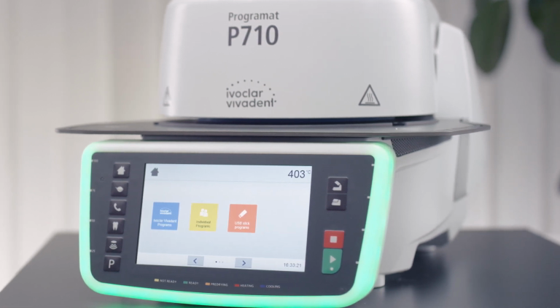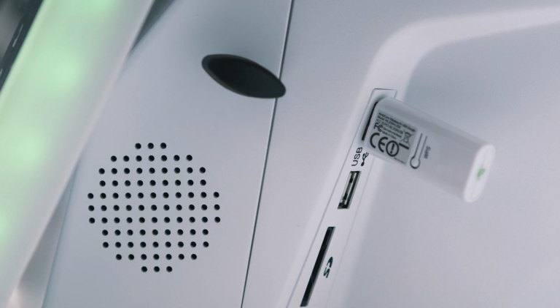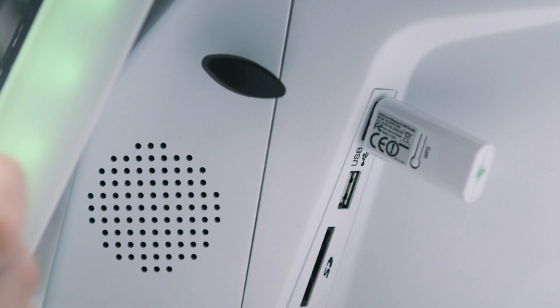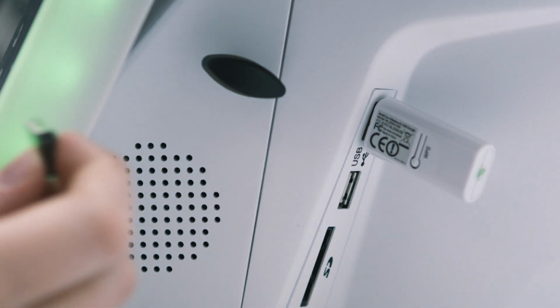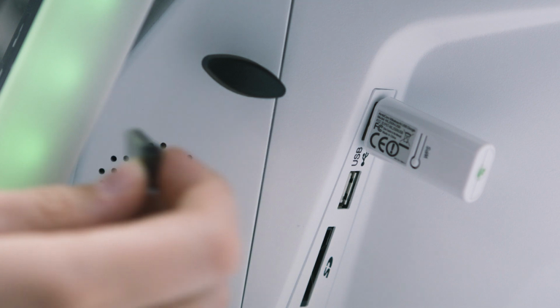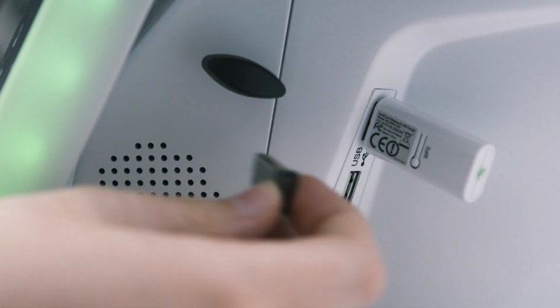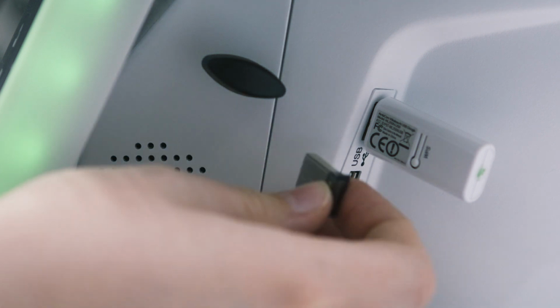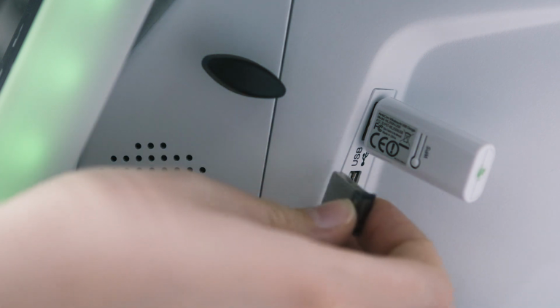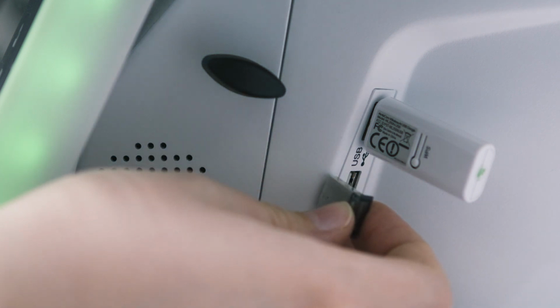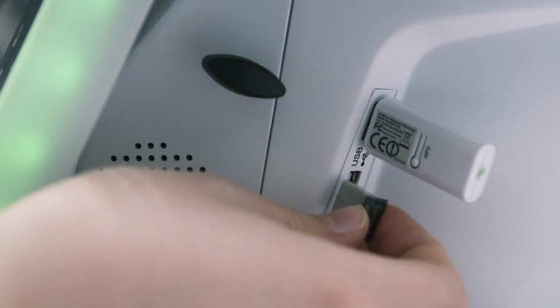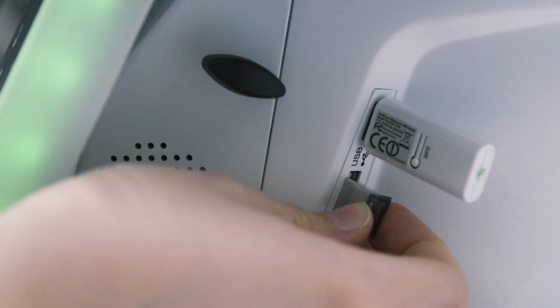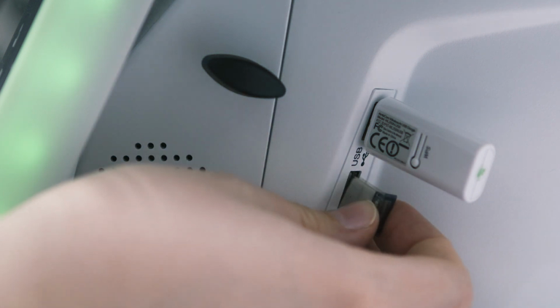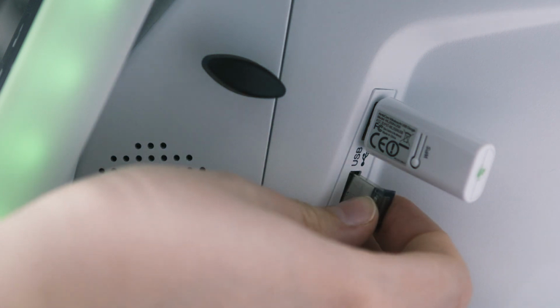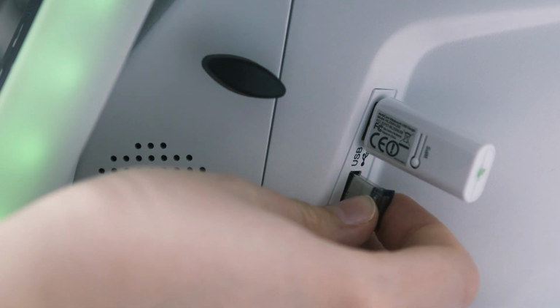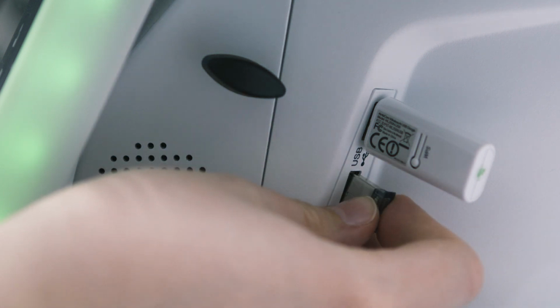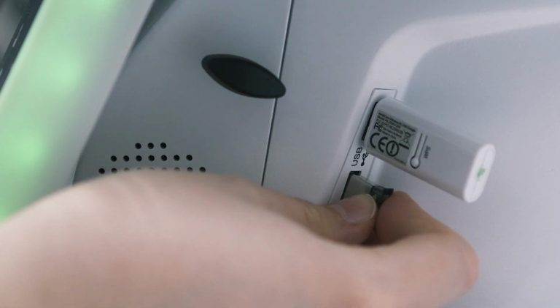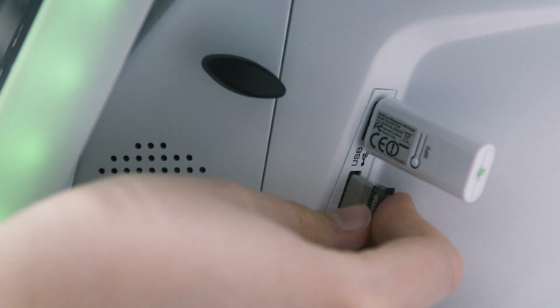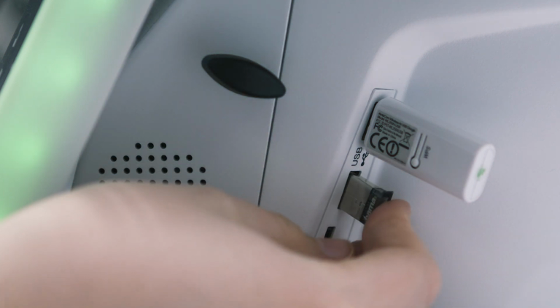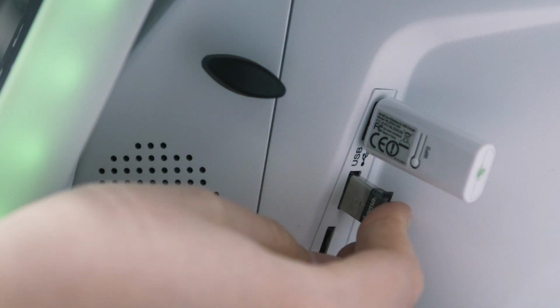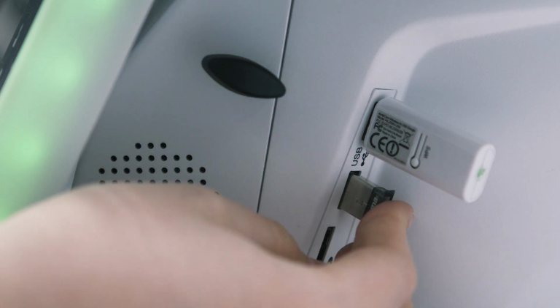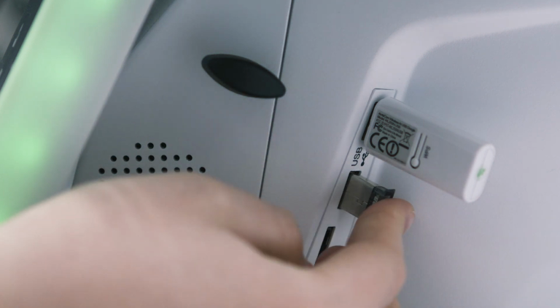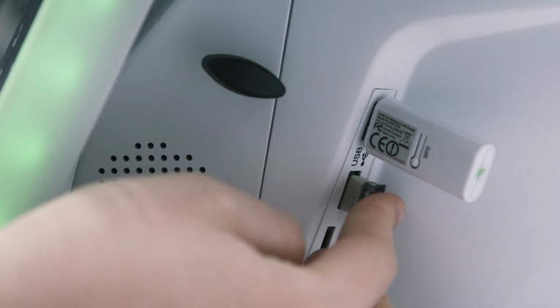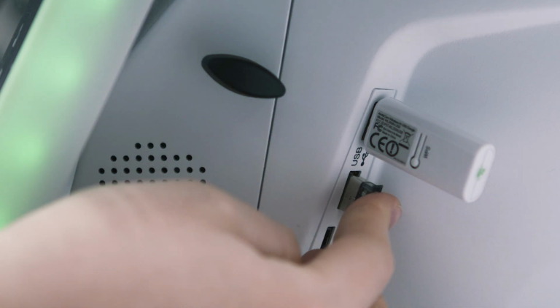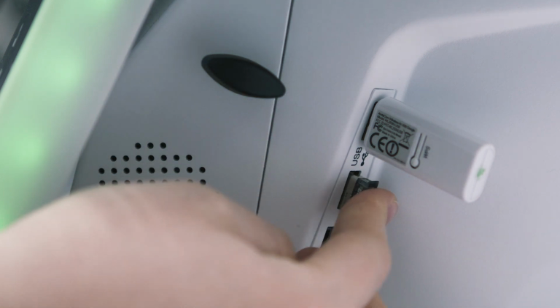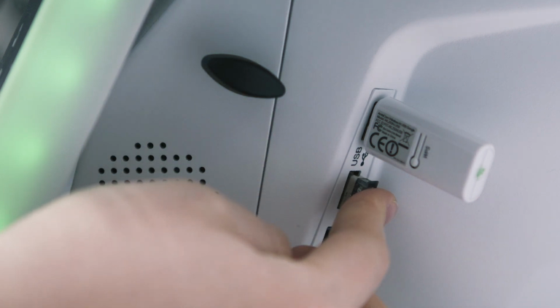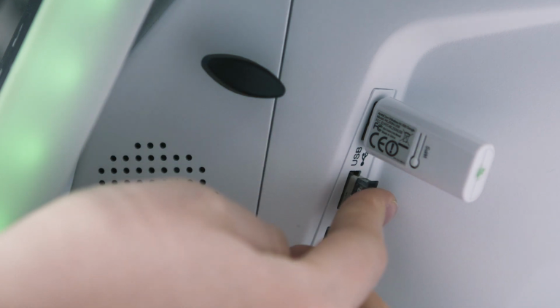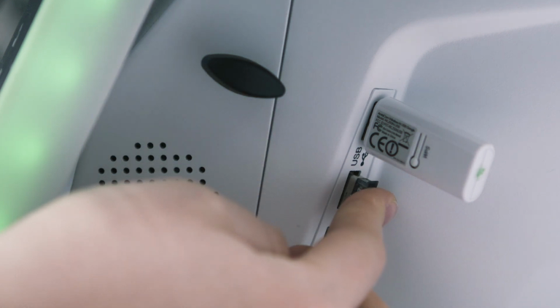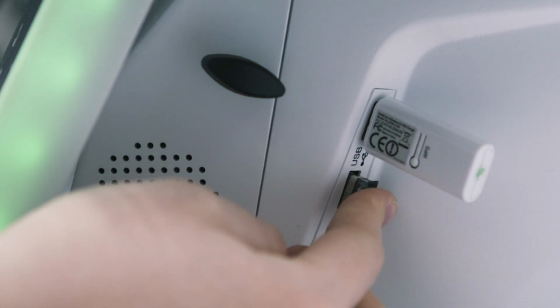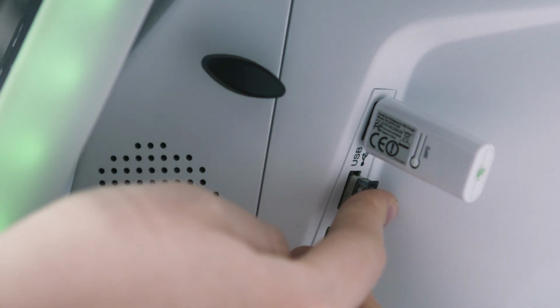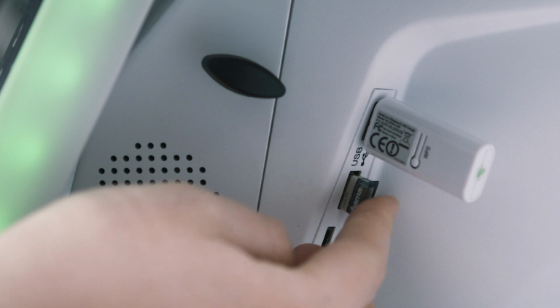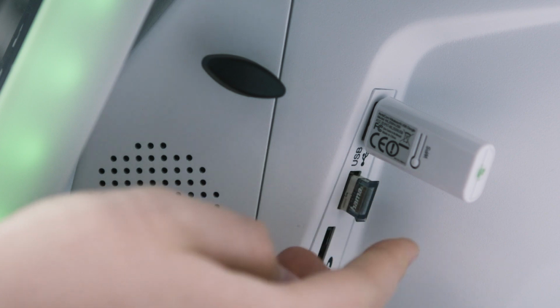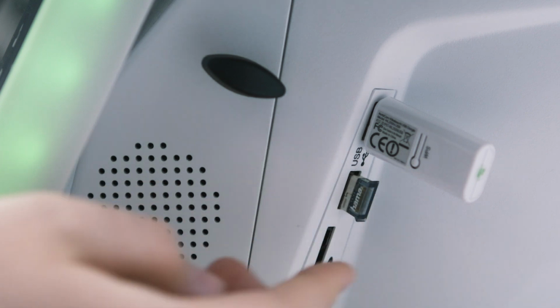Connect your Bluetooth stick to the furnace. Use the USB slot on the side to ensure an optimum connection.